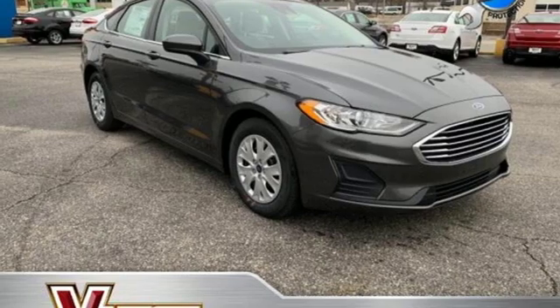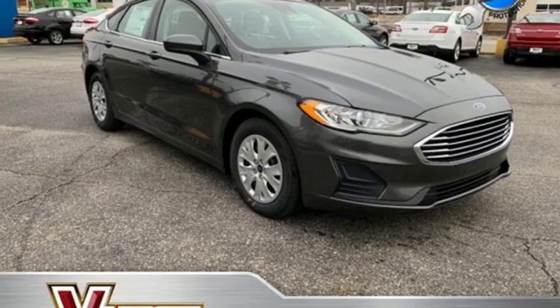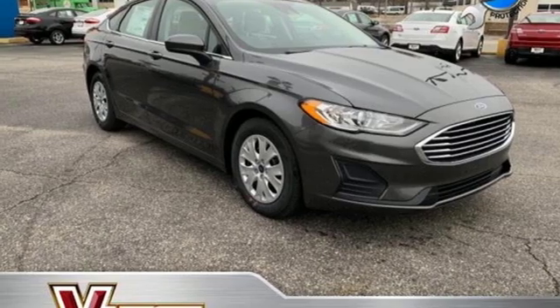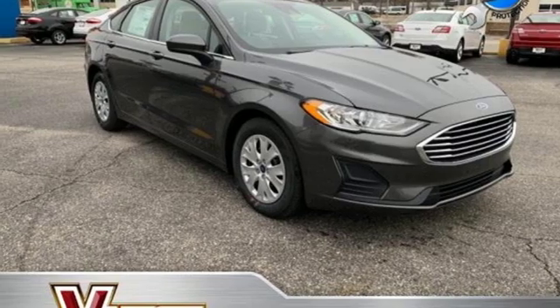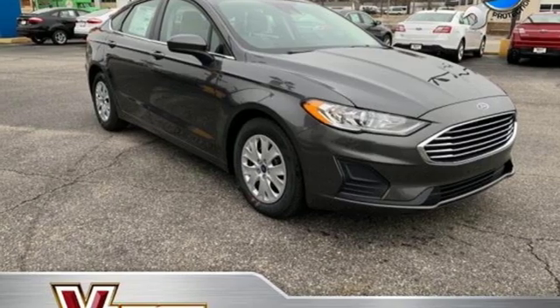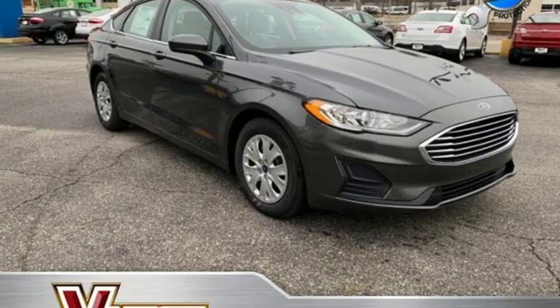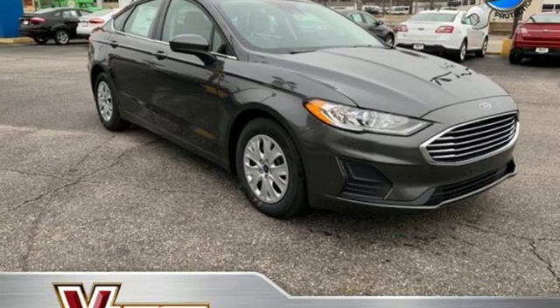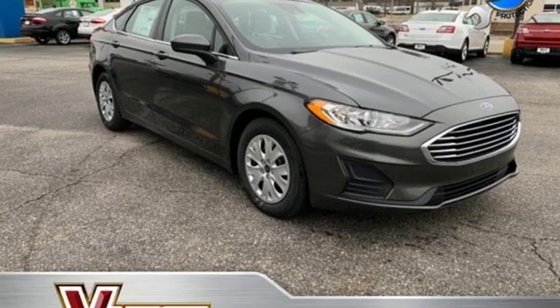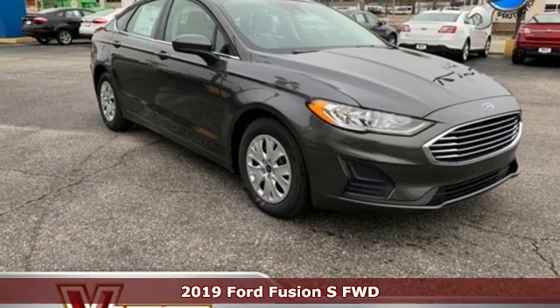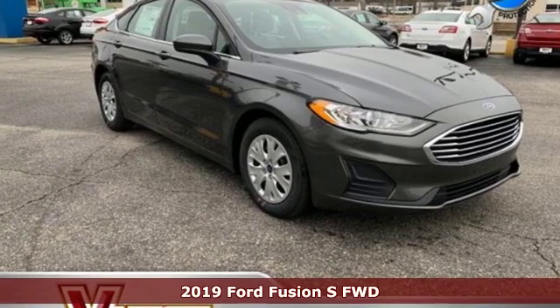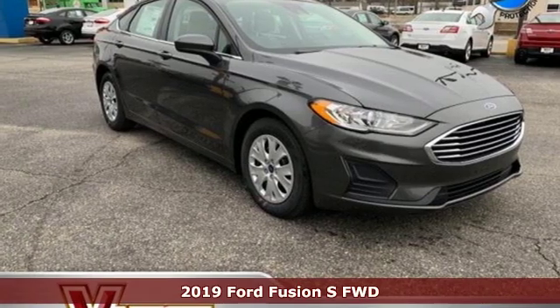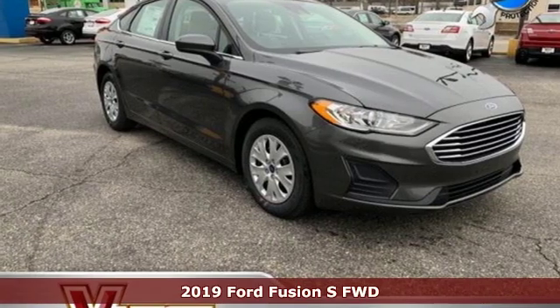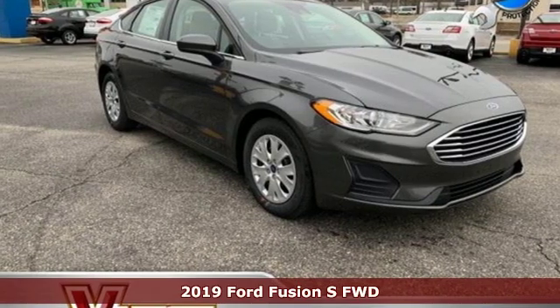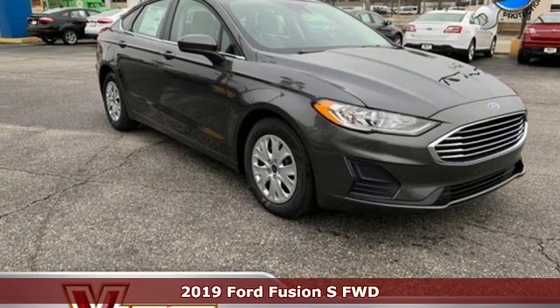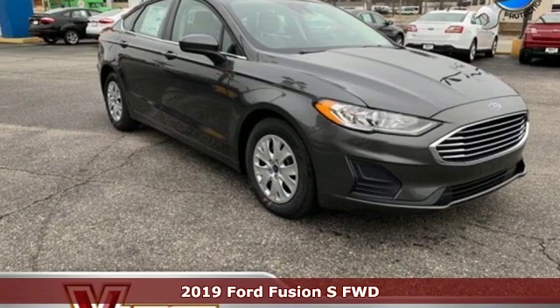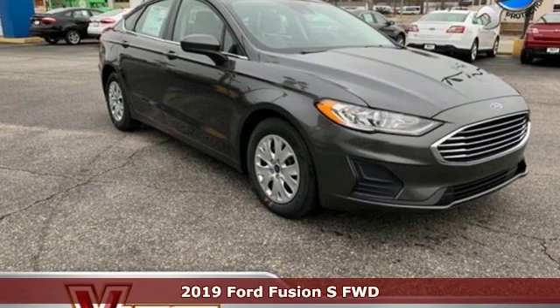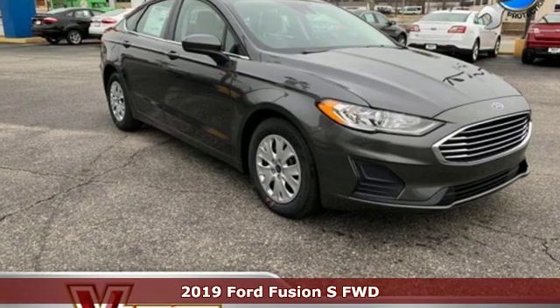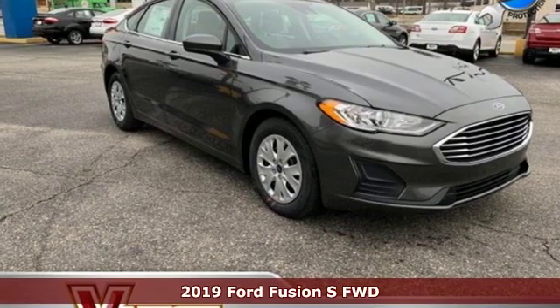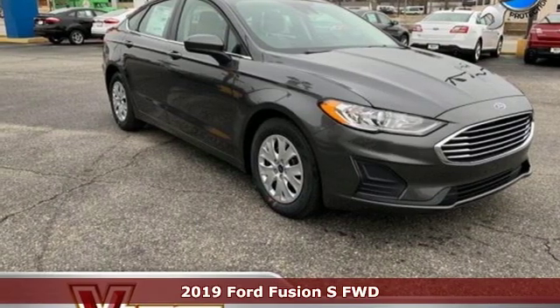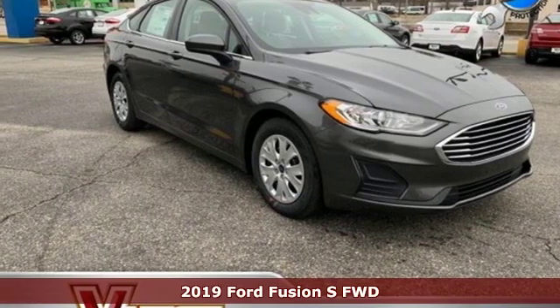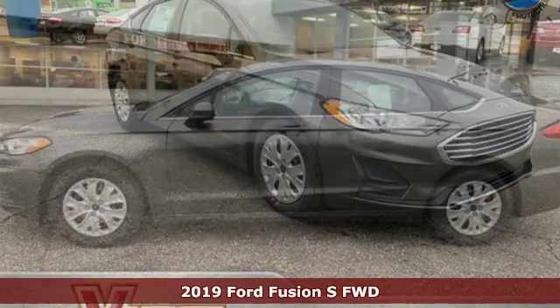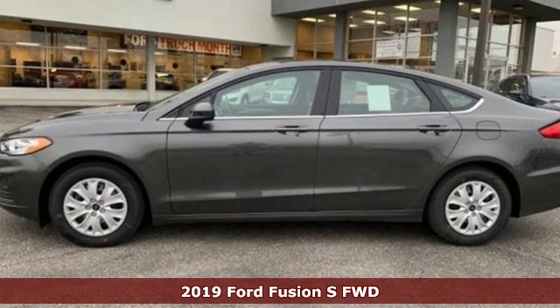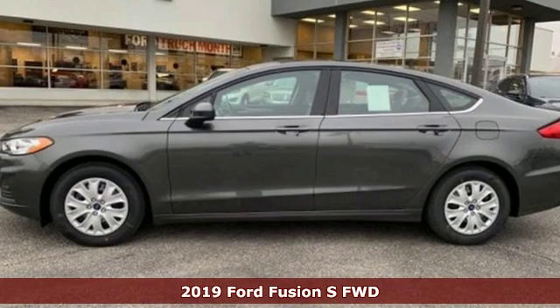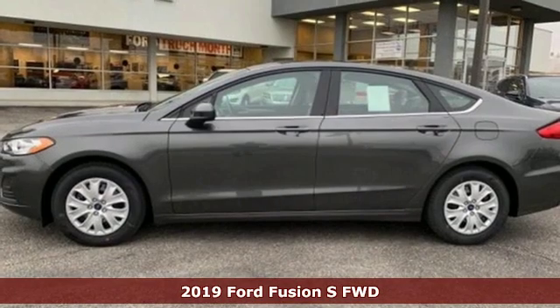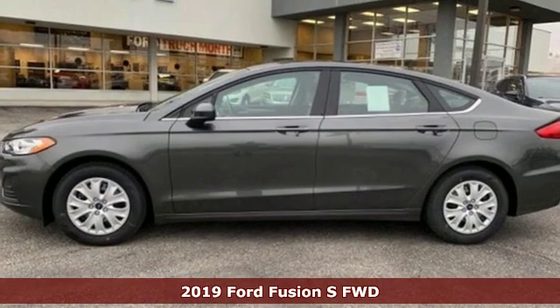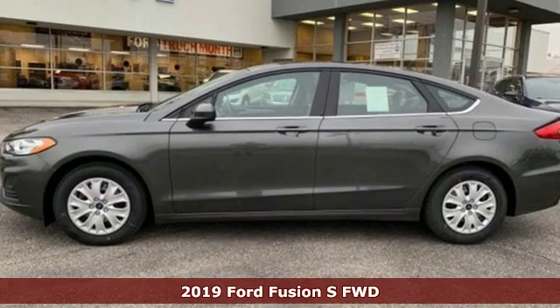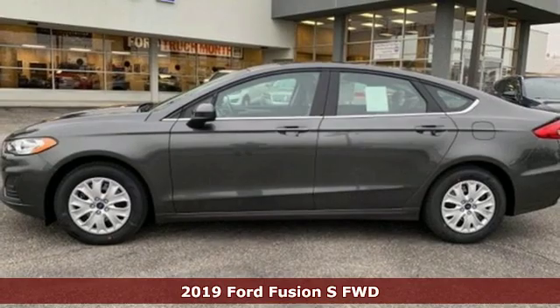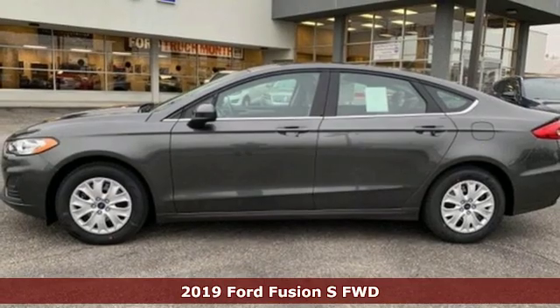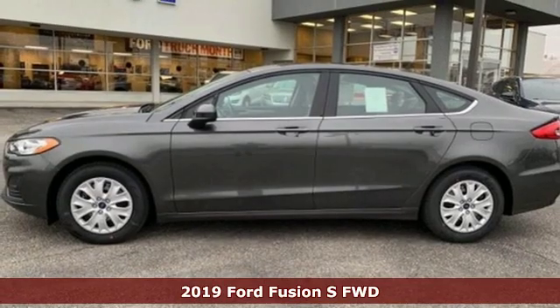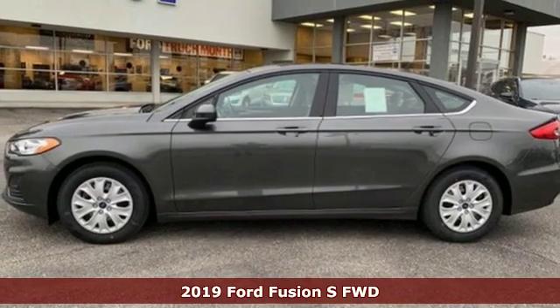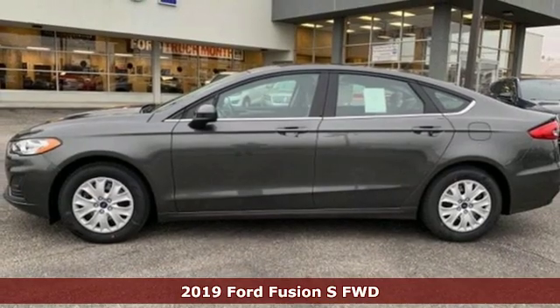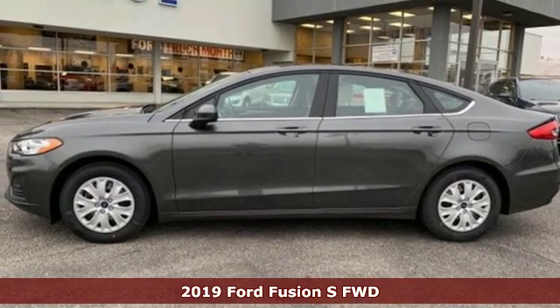It's a new 2019 Ford Fusion. Built on tradition, built to last. Ford.